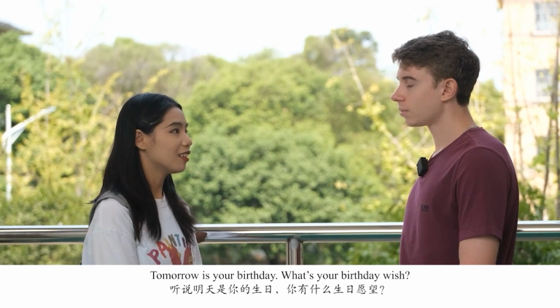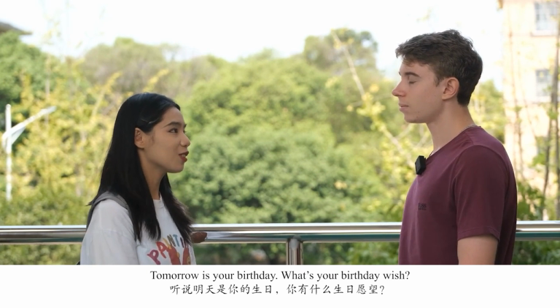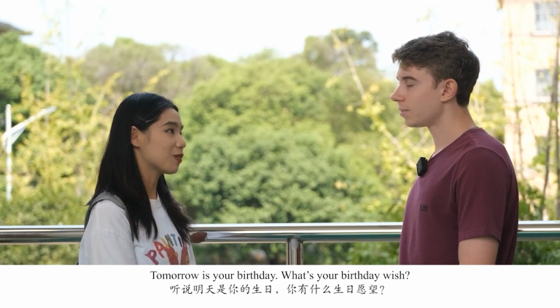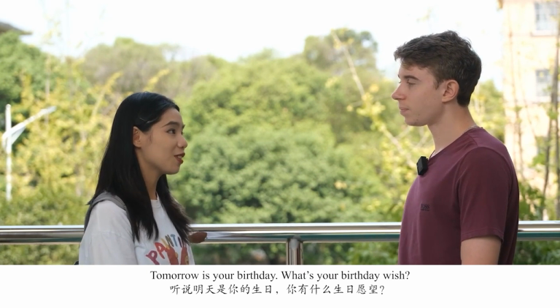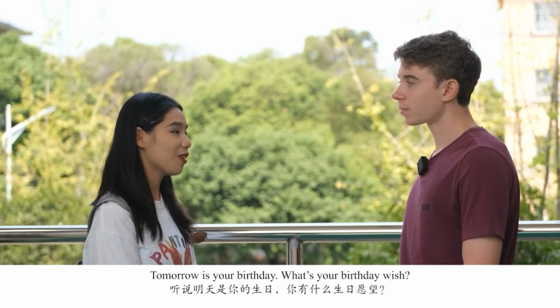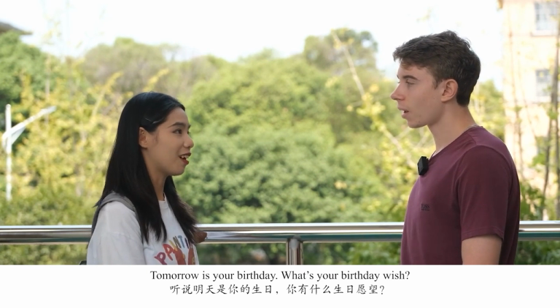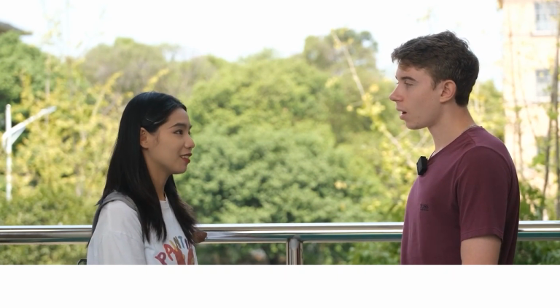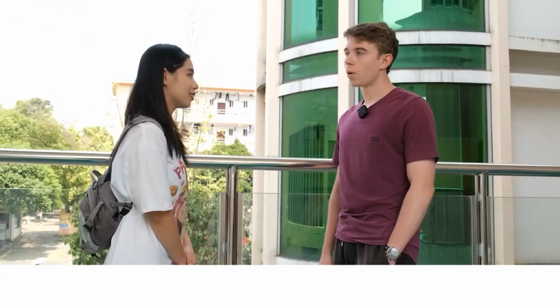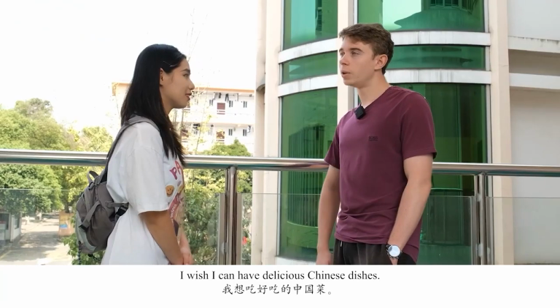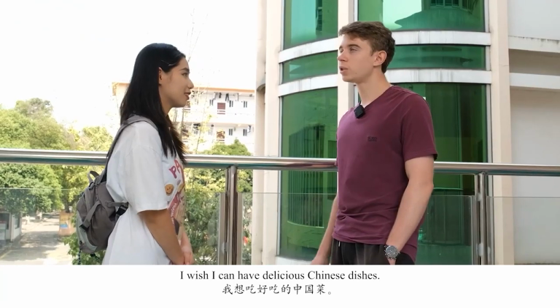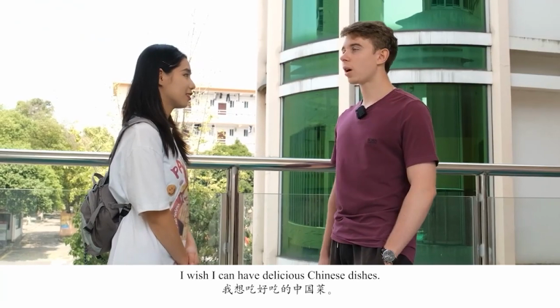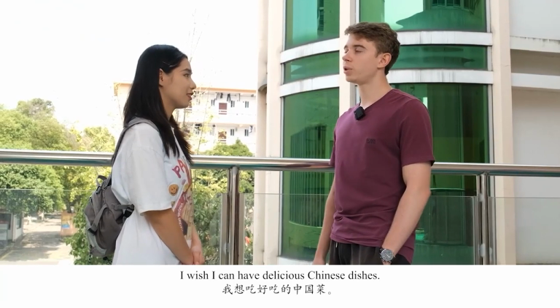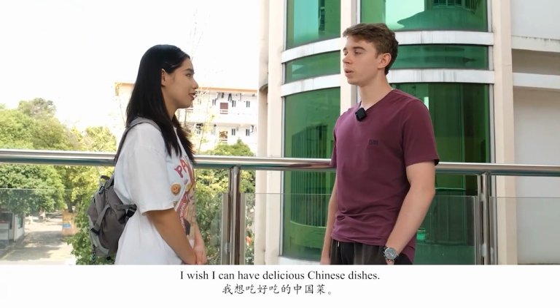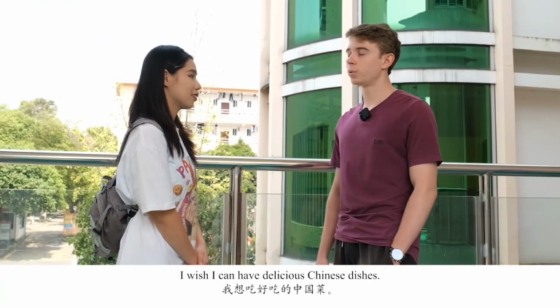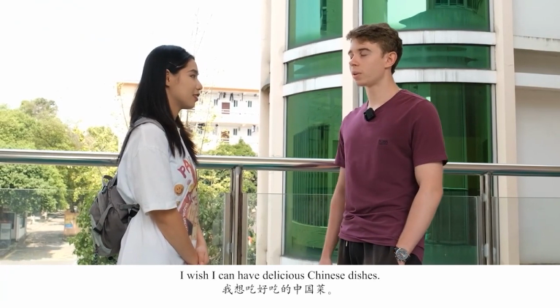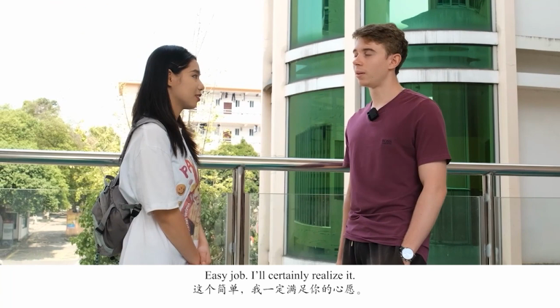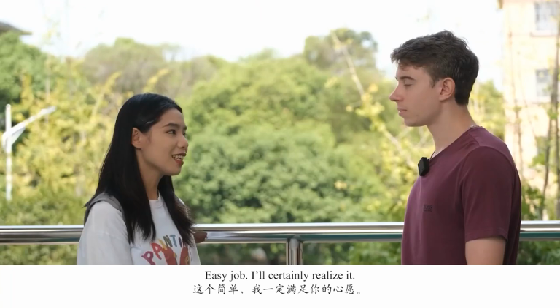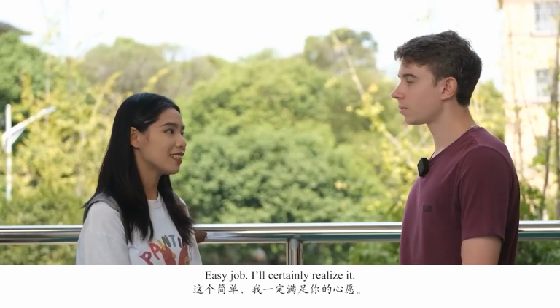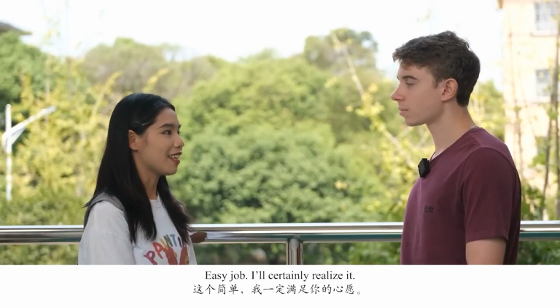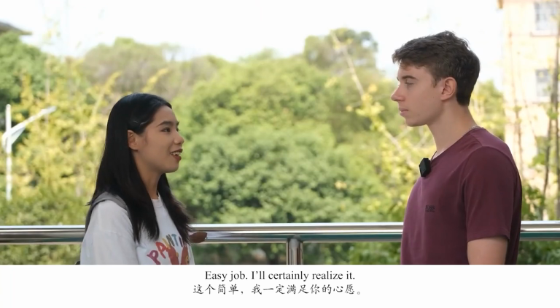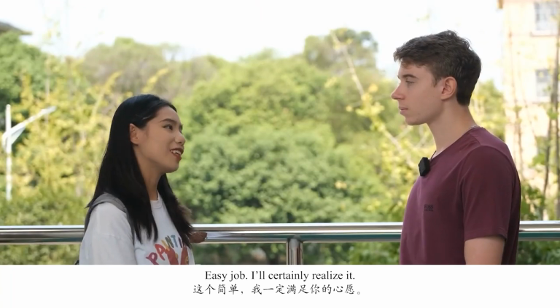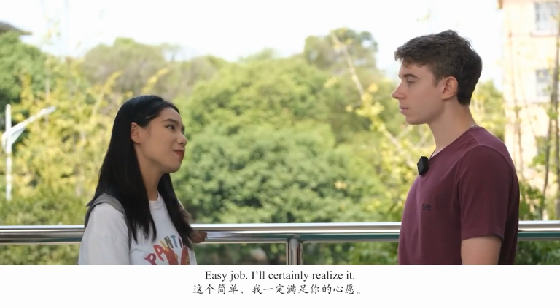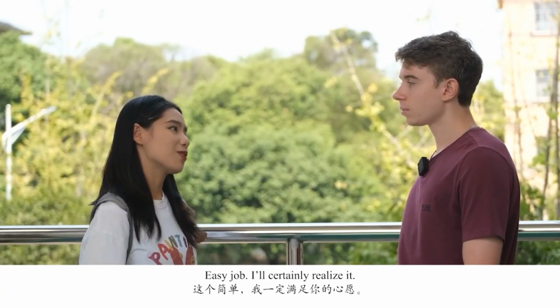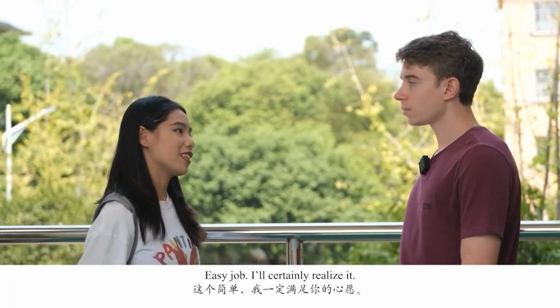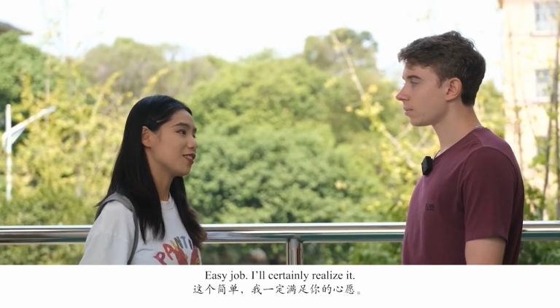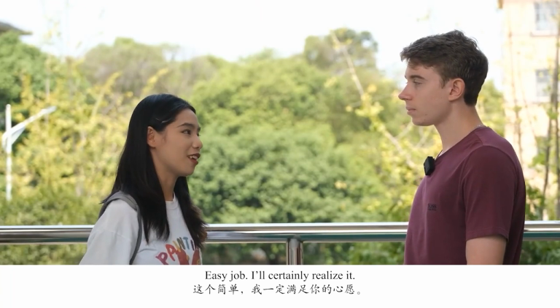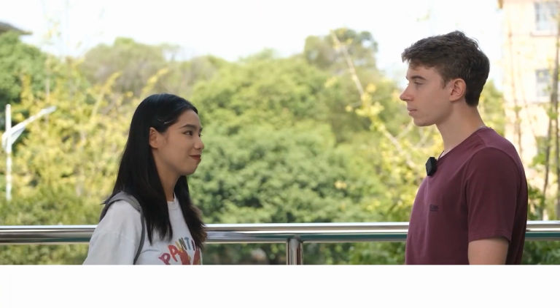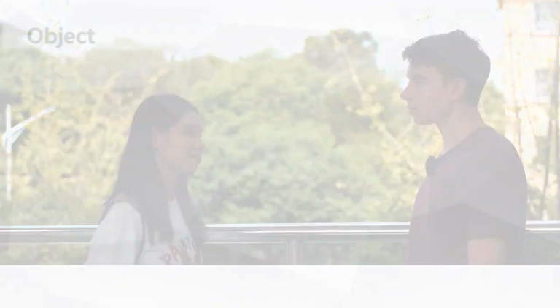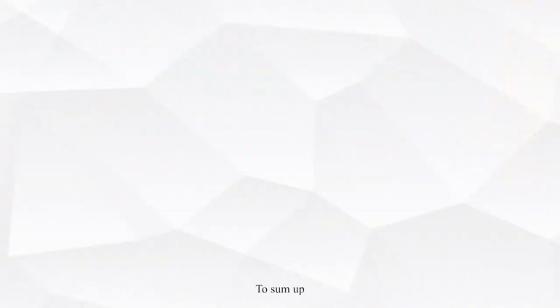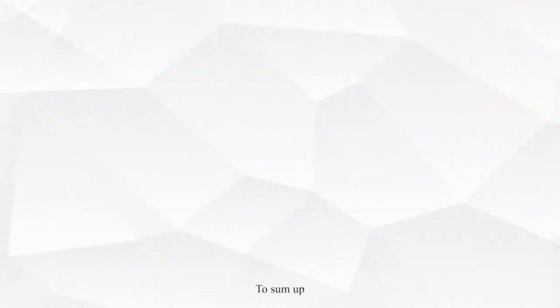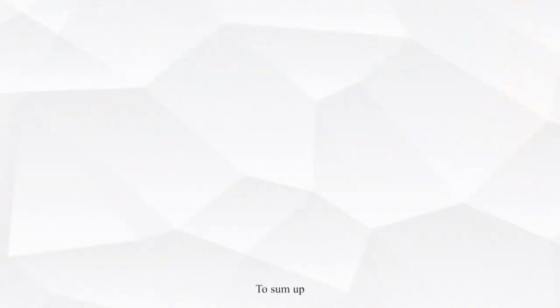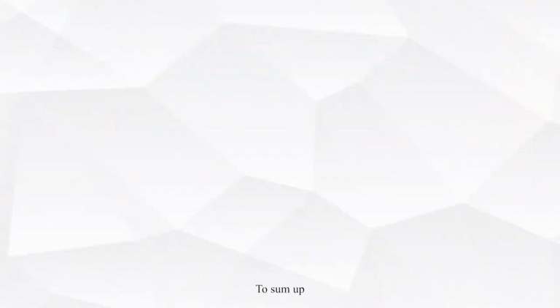Let's take a look at this video. 听说明天是你的生日,你有什么生日愿望？我想吃好吃的中国菜。这个简单,我一定满足你的心愿。